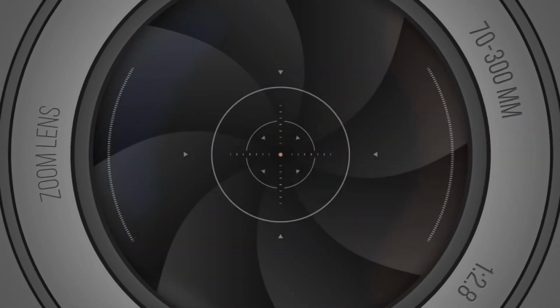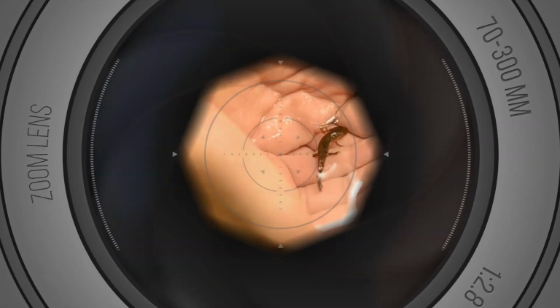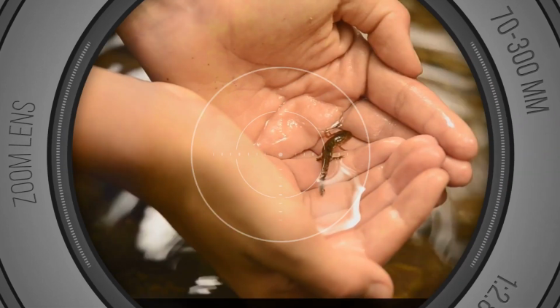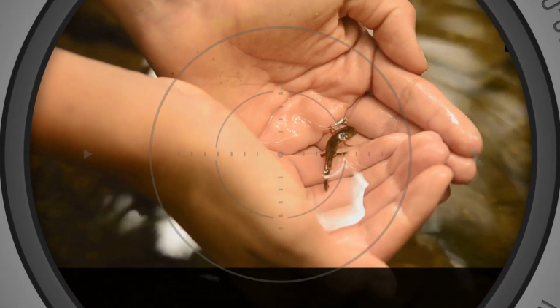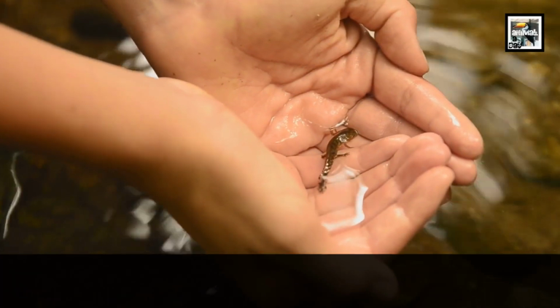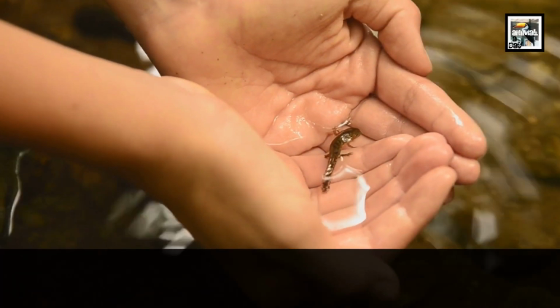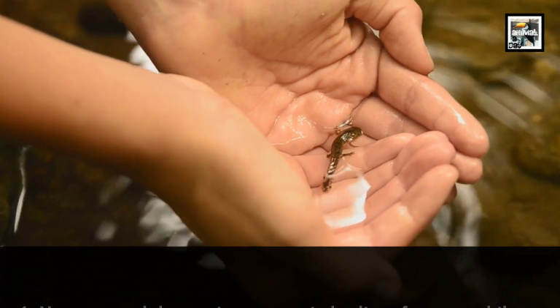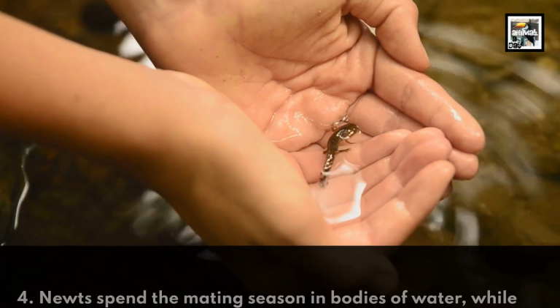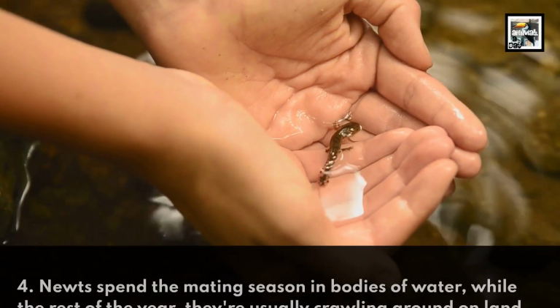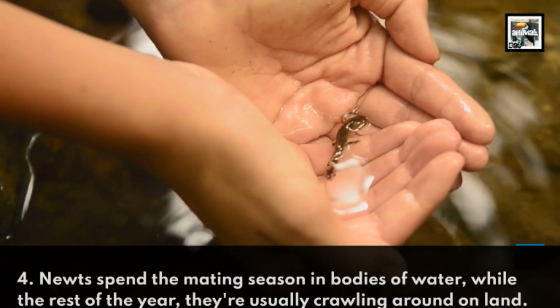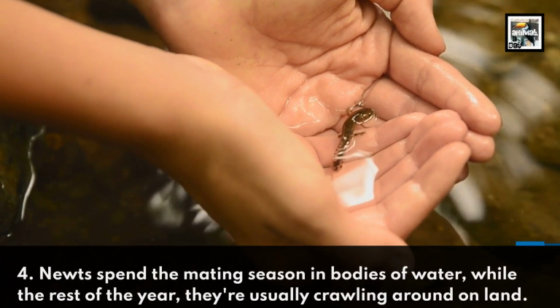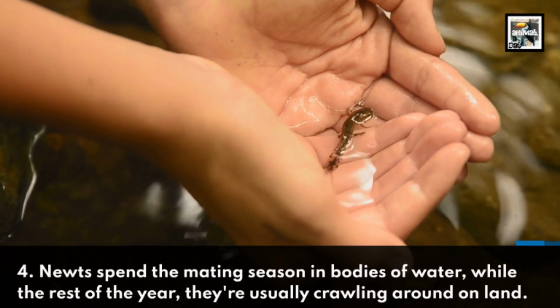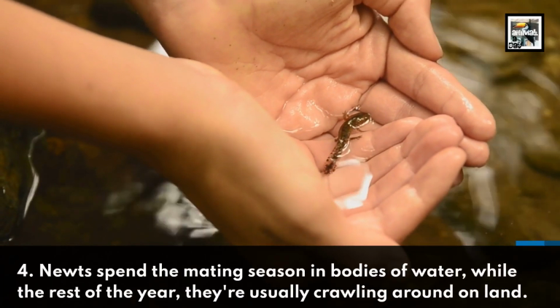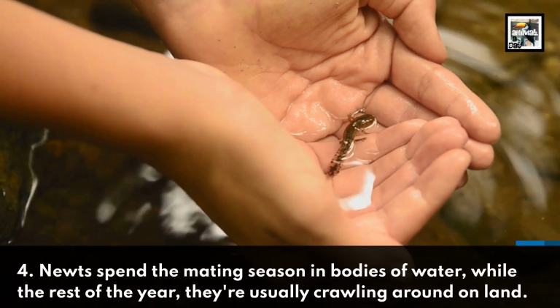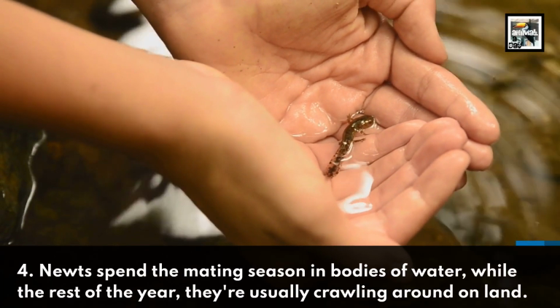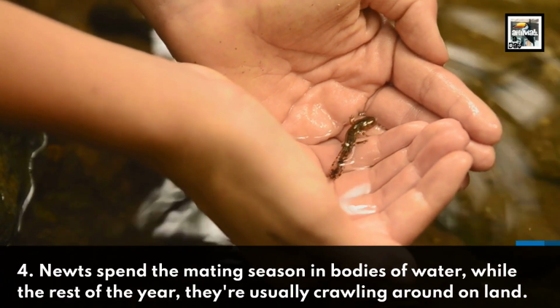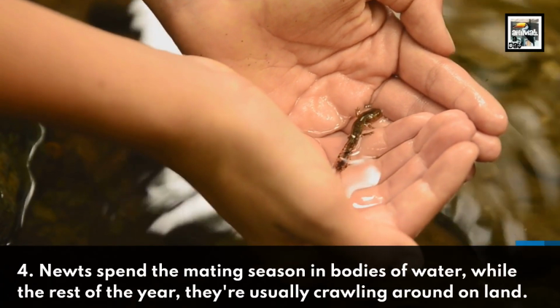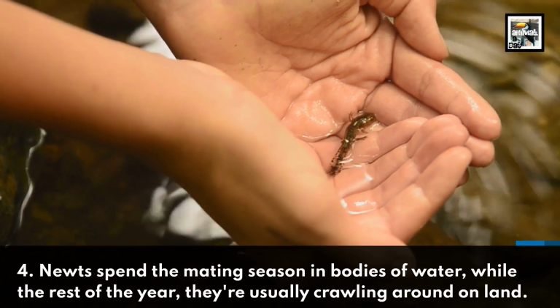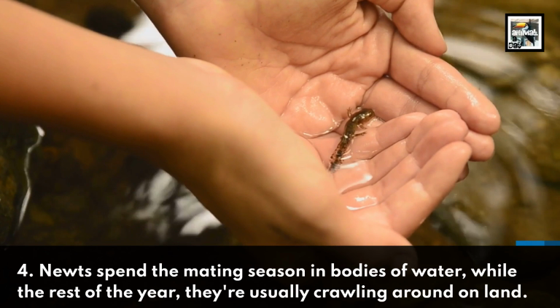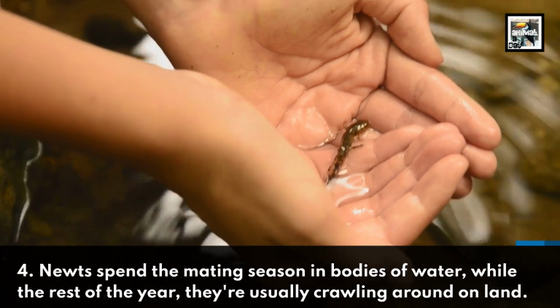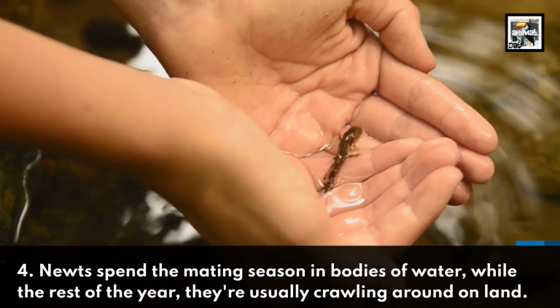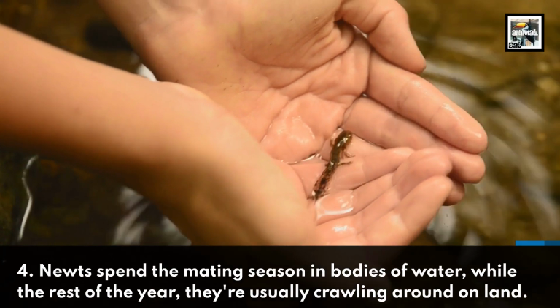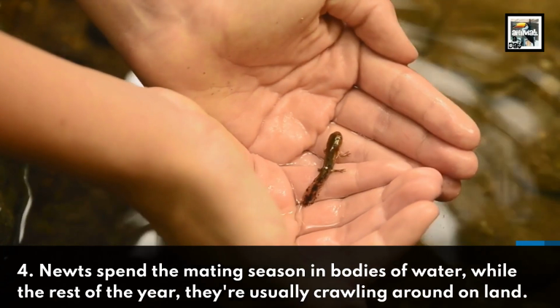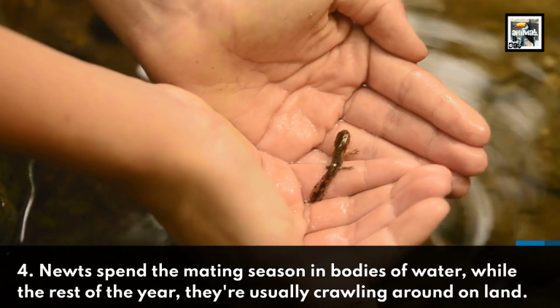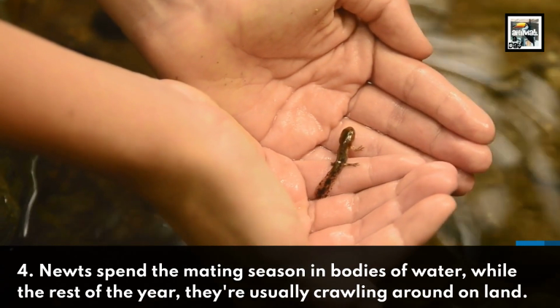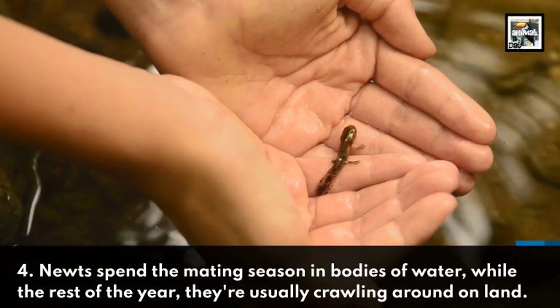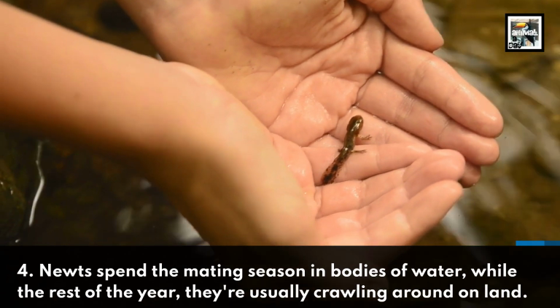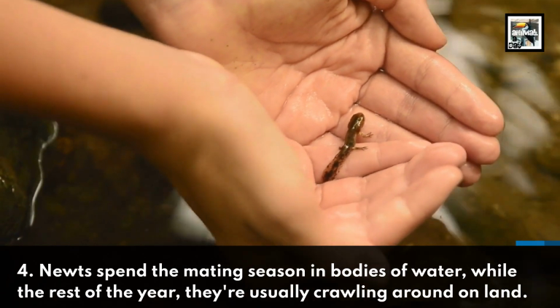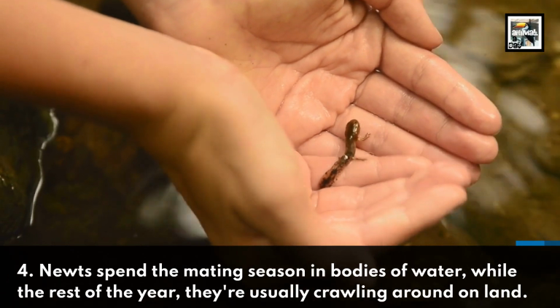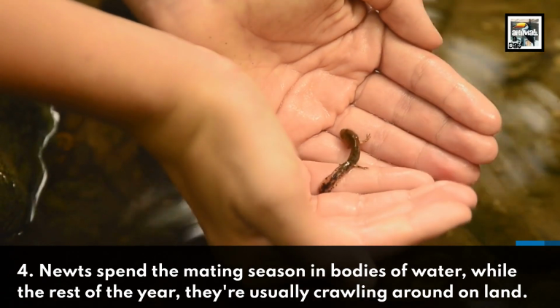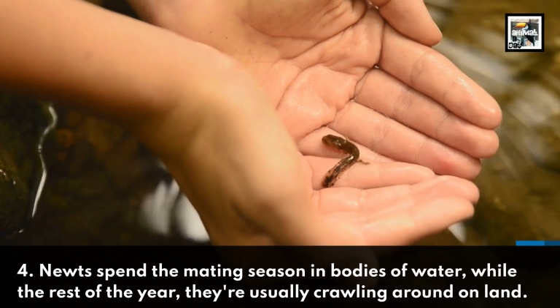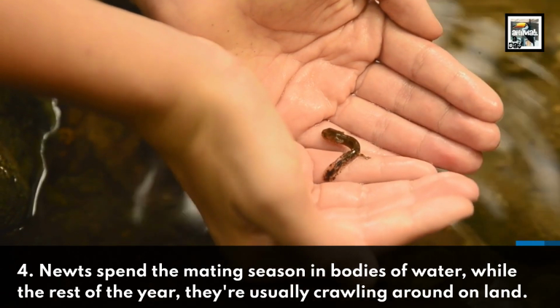Newts spend the mating season in bodies of water, while the rest of the year they're usually crawling around on land.